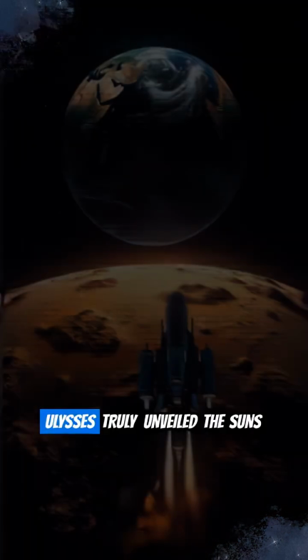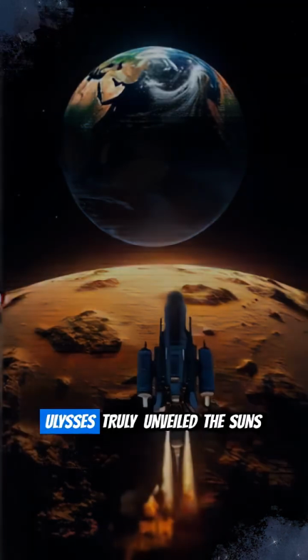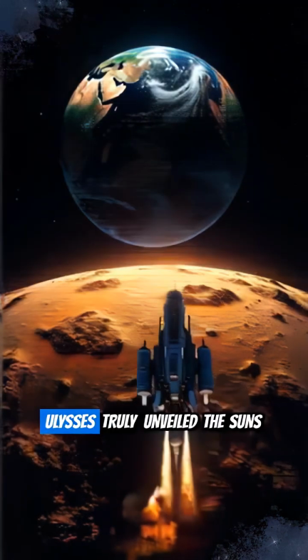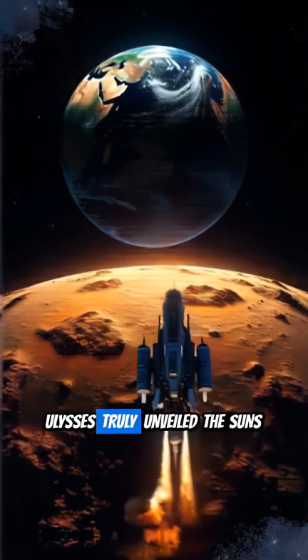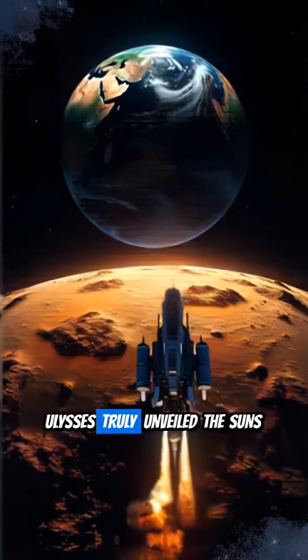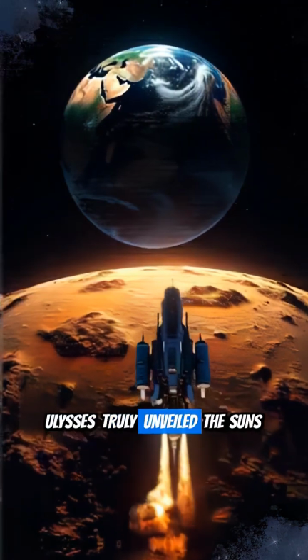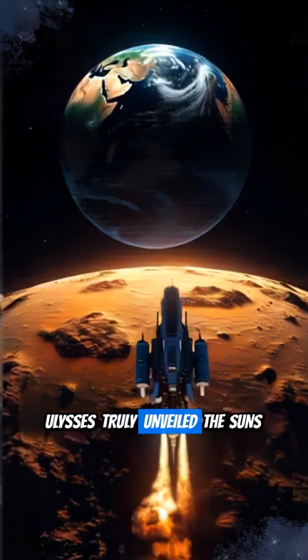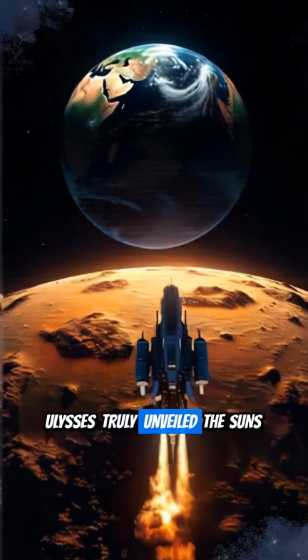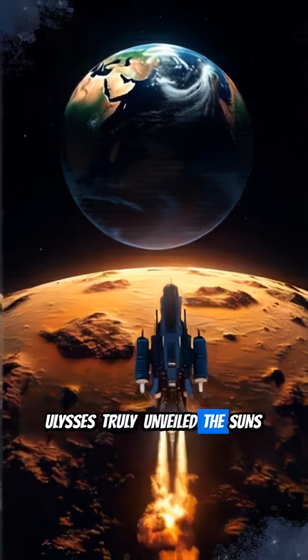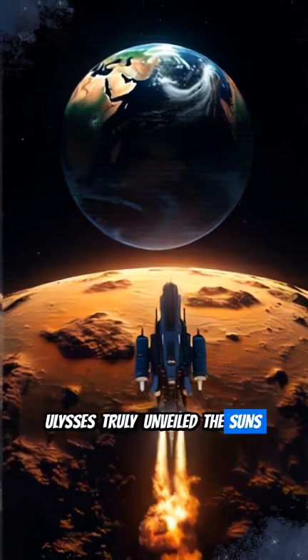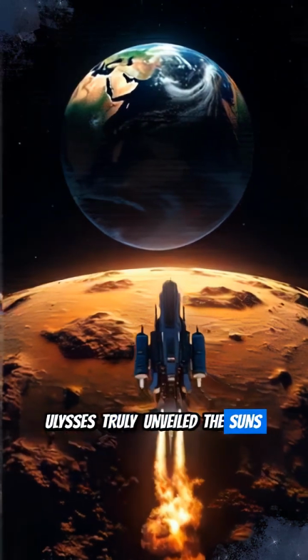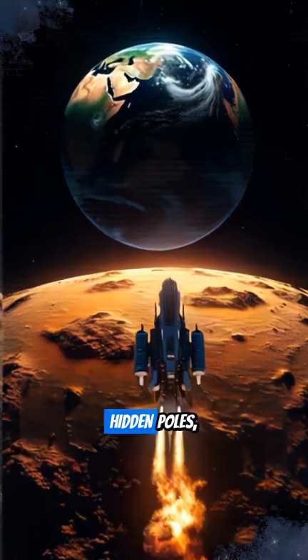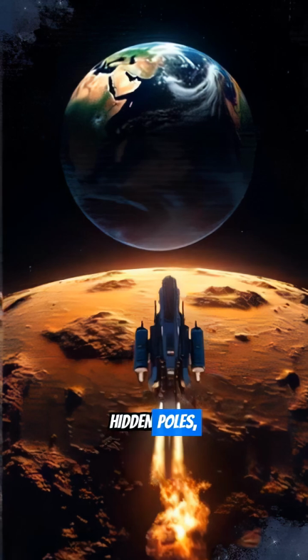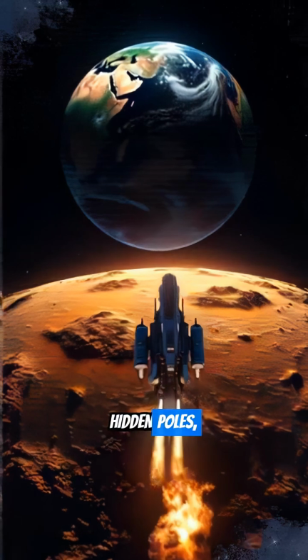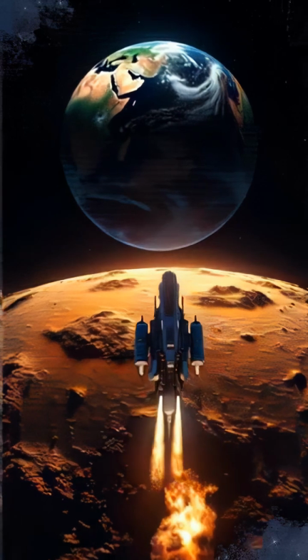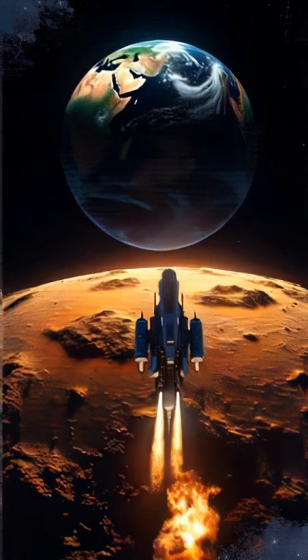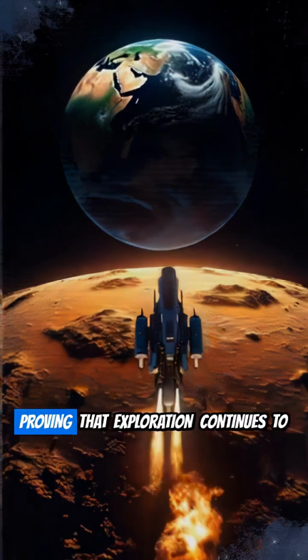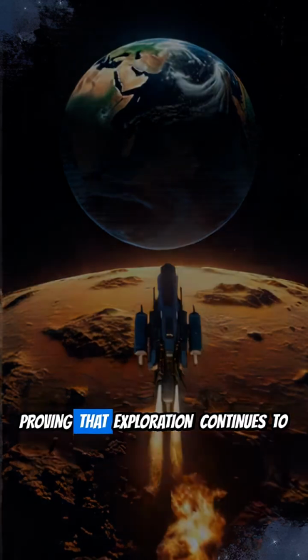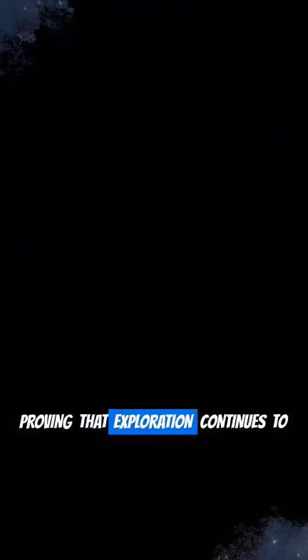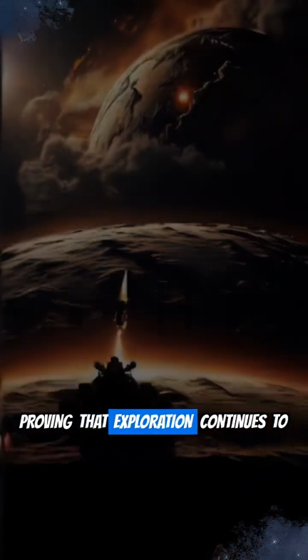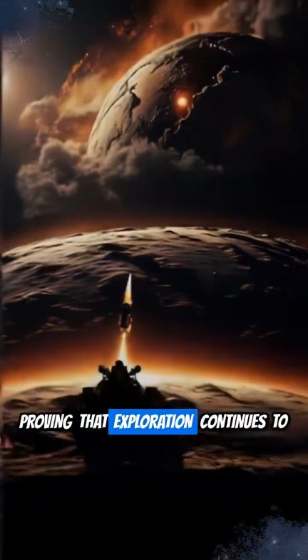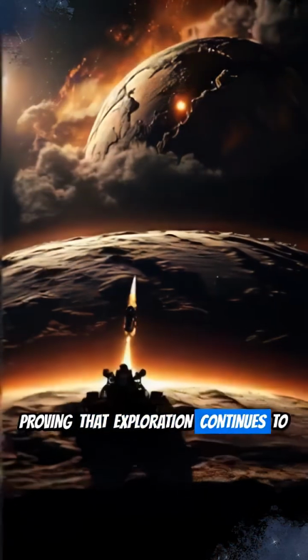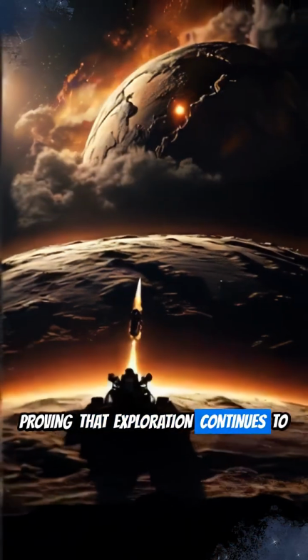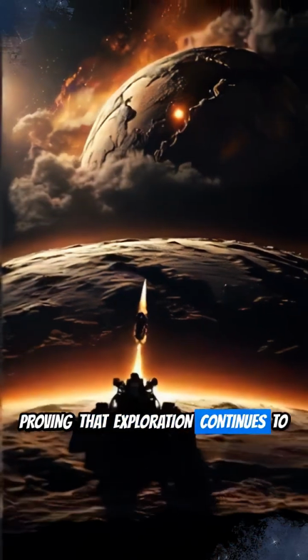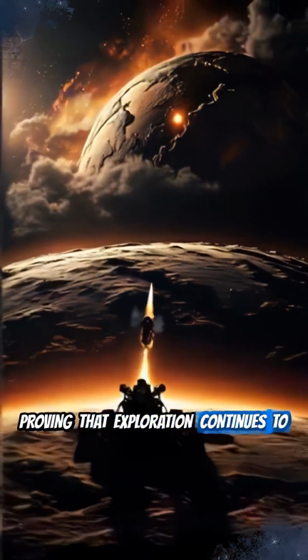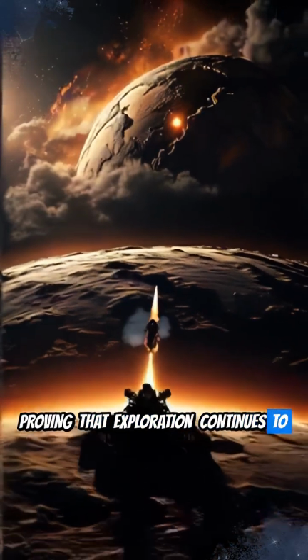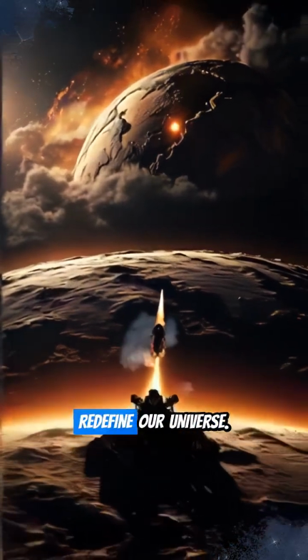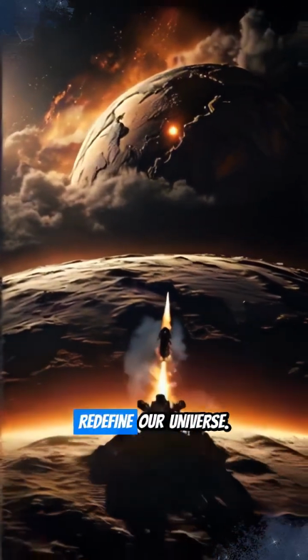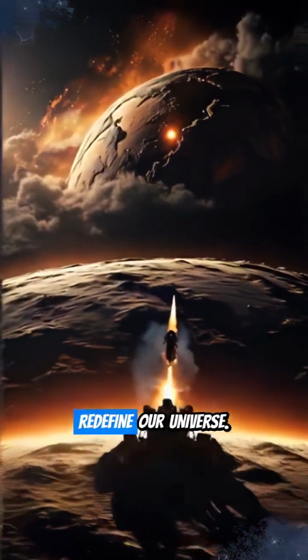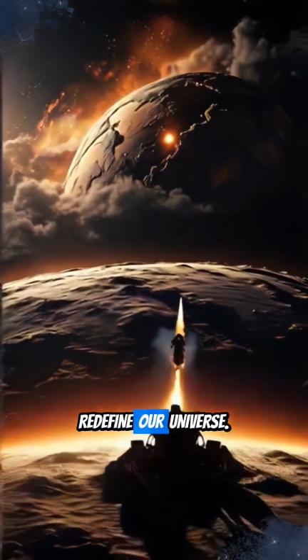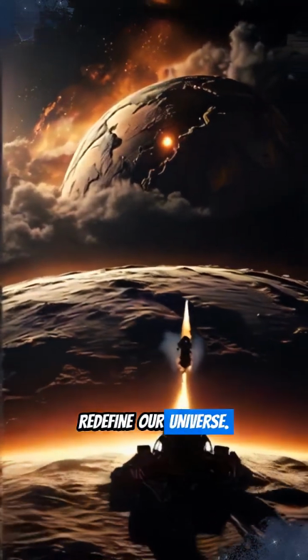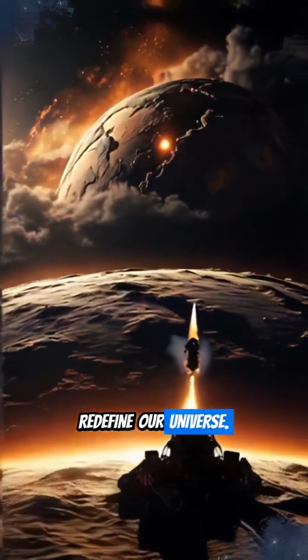Ulysses truly unveiled the Sun's hidden poles, proving that exploration continues to redefine our universe.